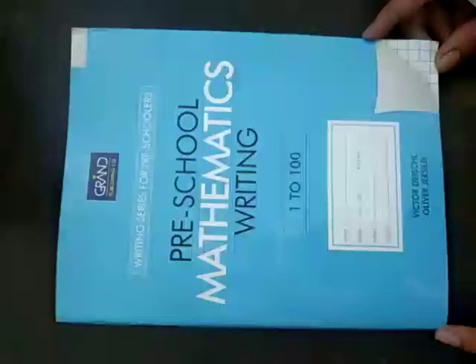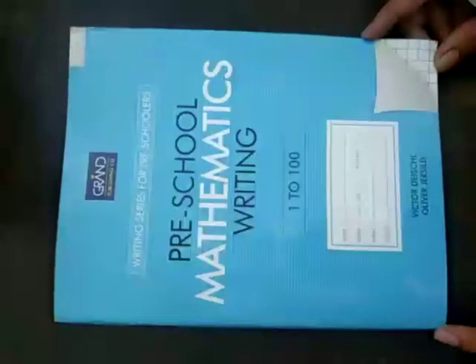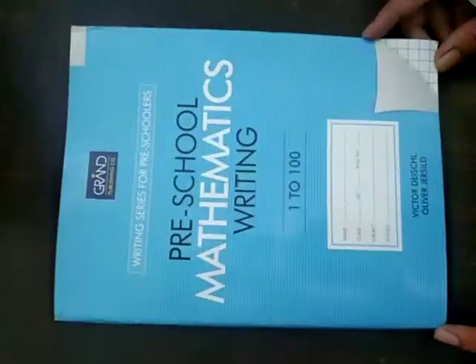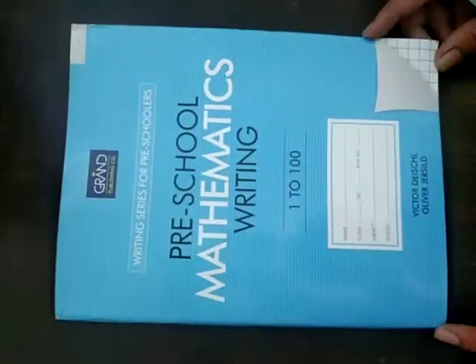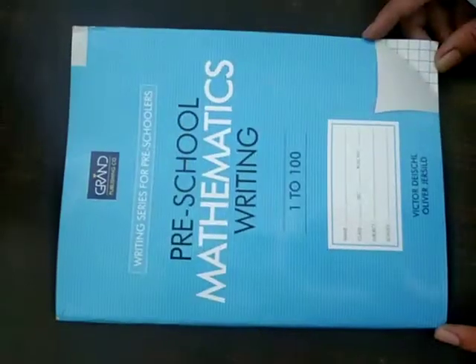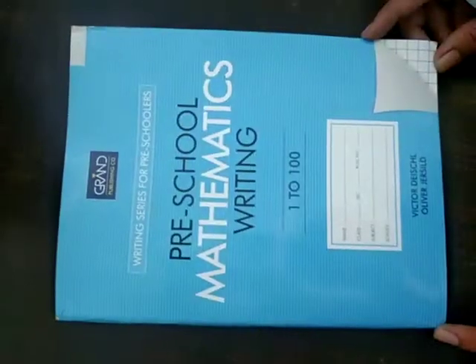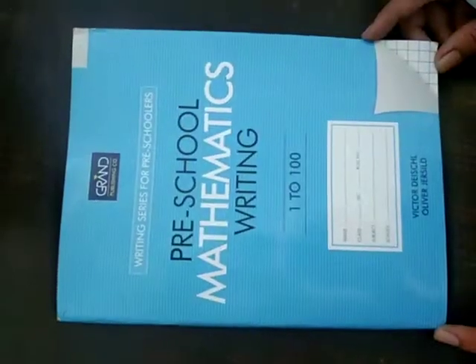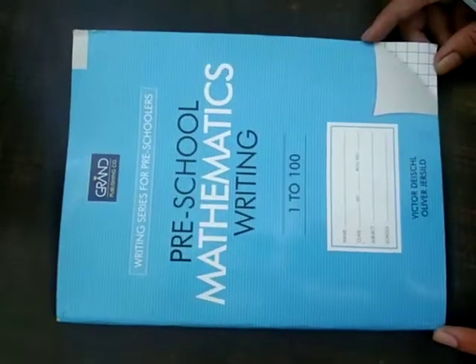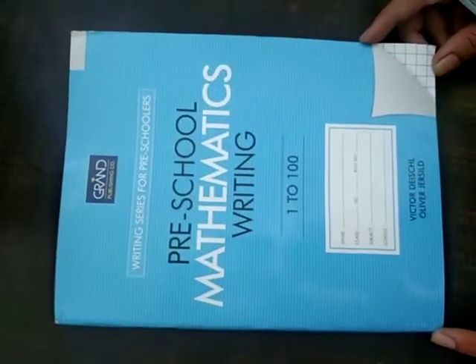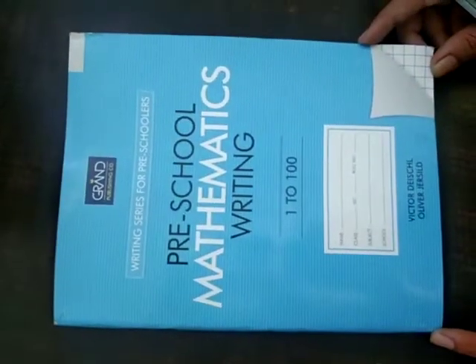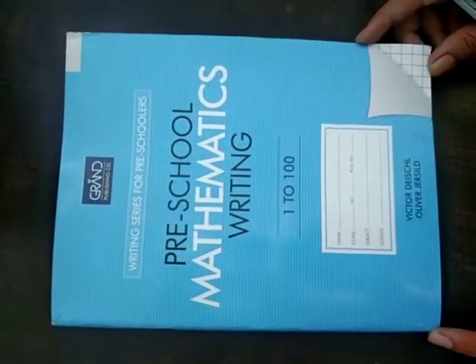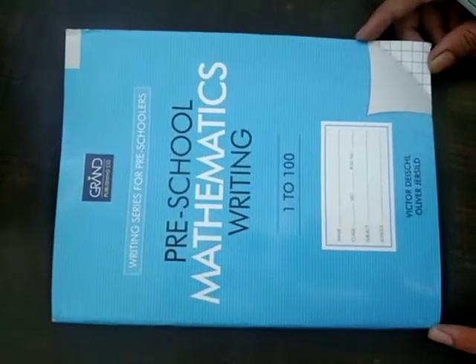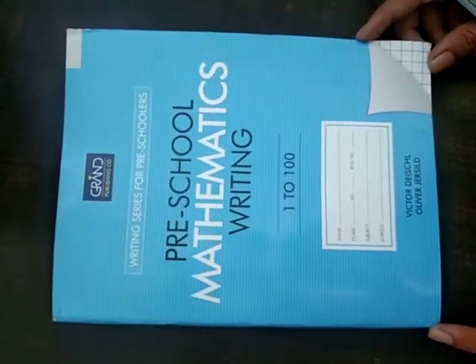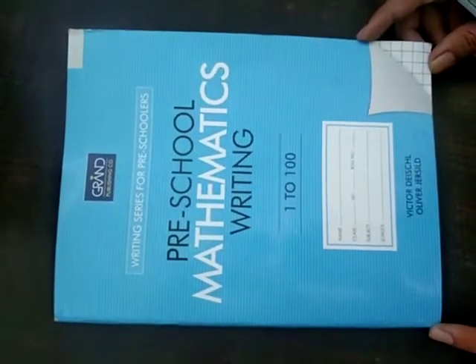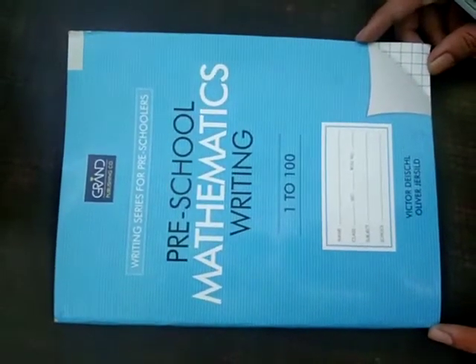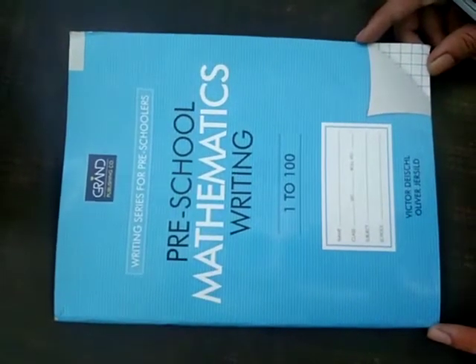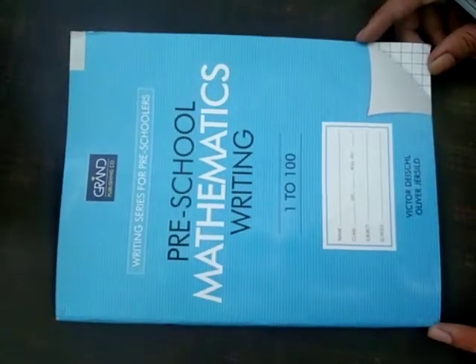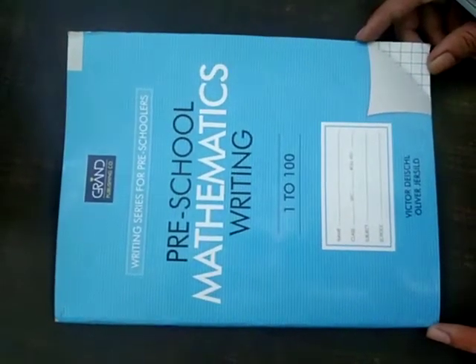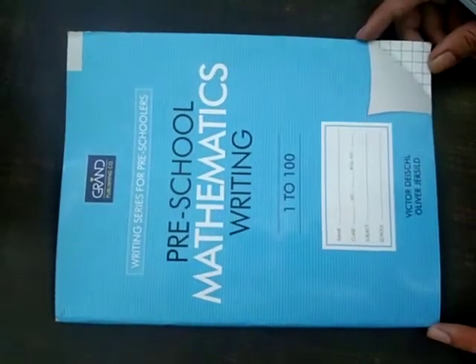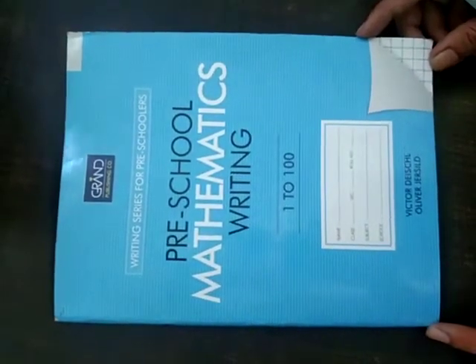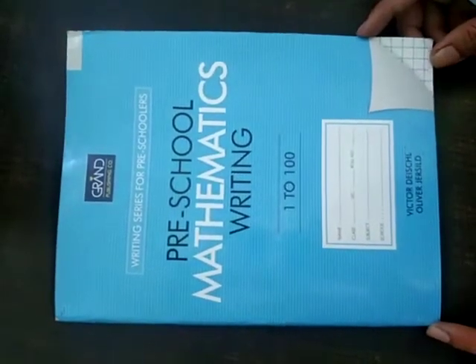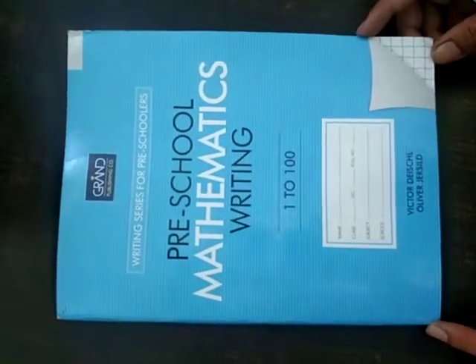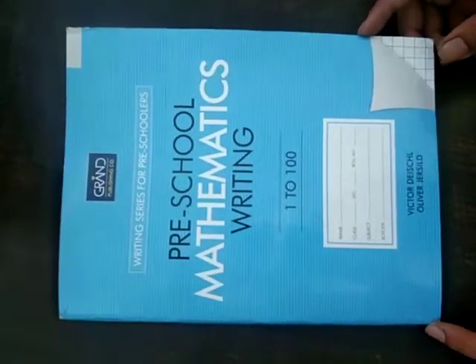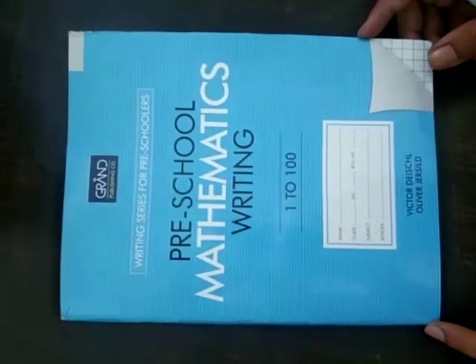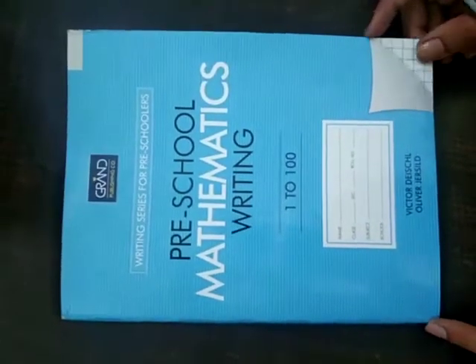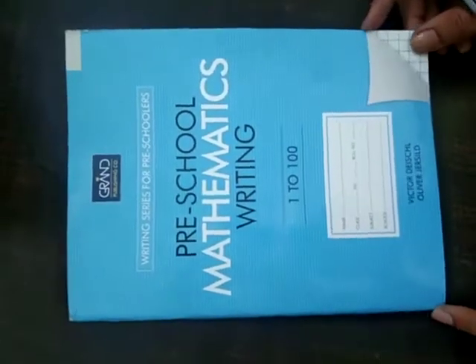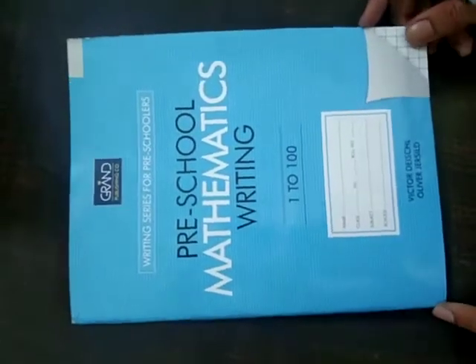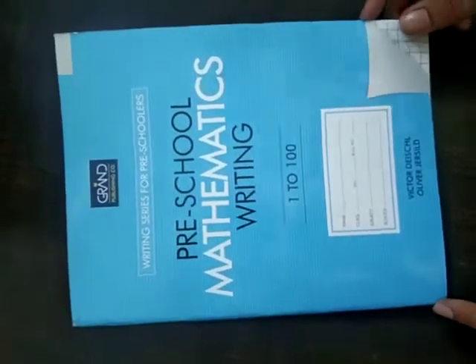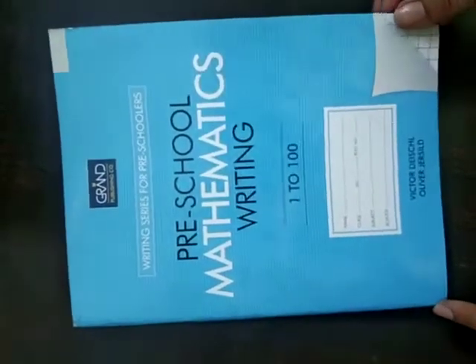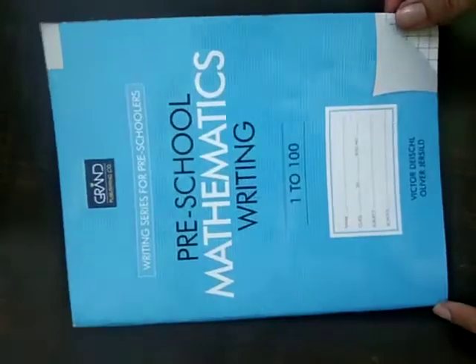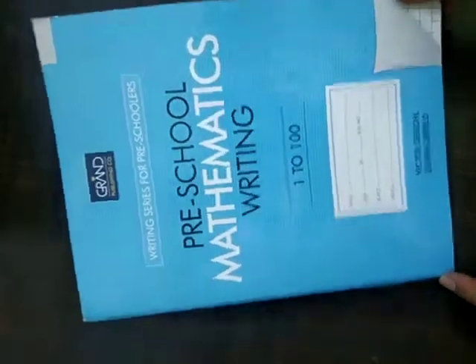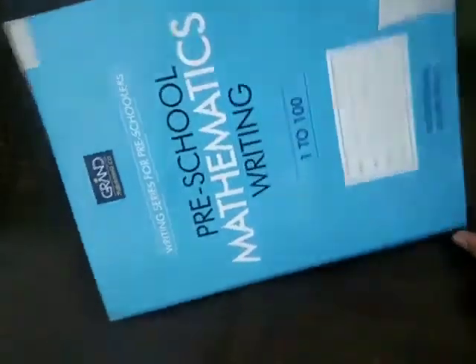Hello students, we are going to study Mathematics Writing. Open your notebook.